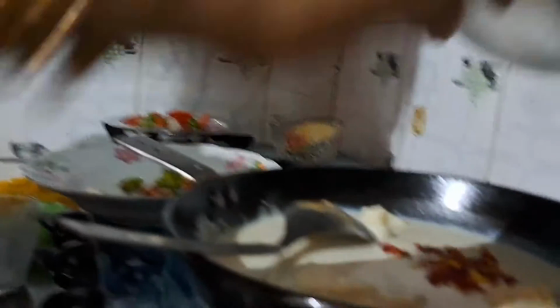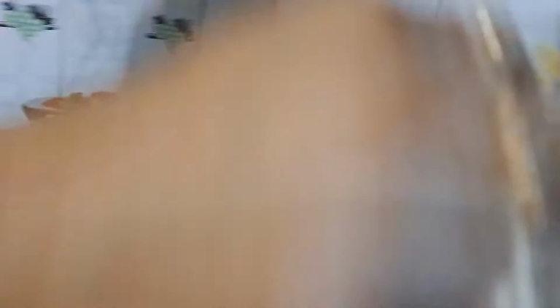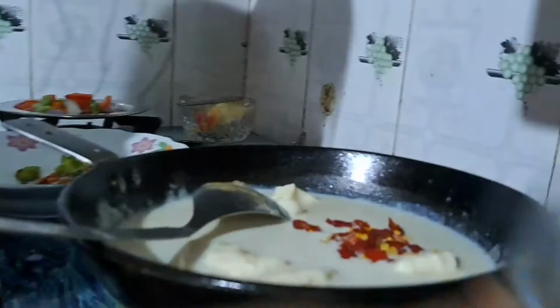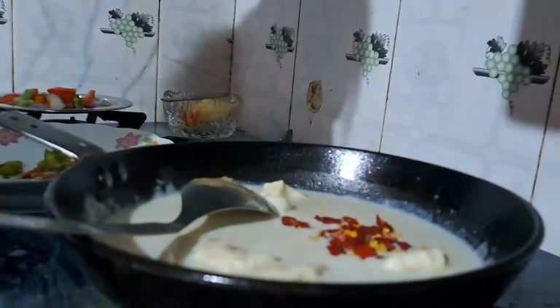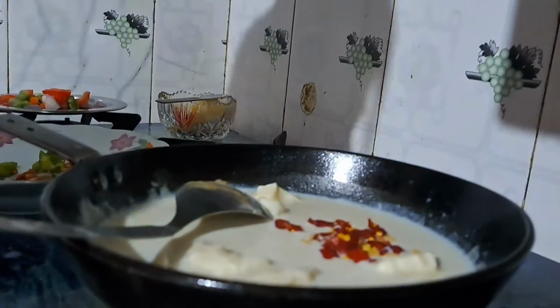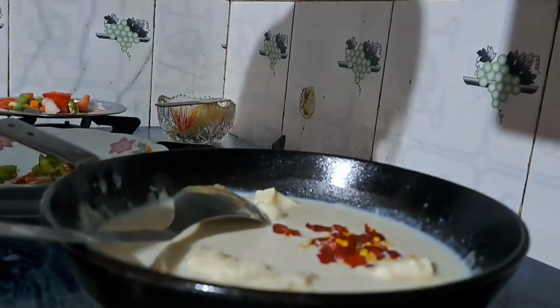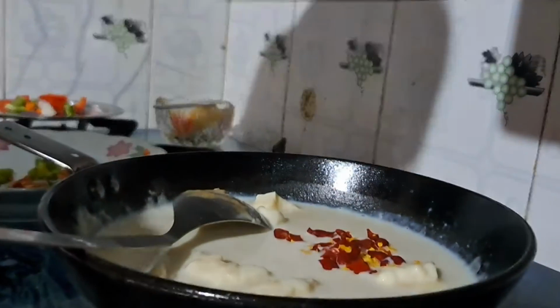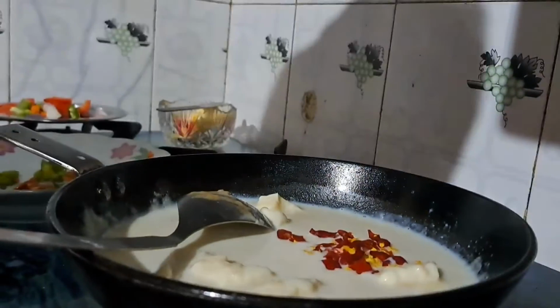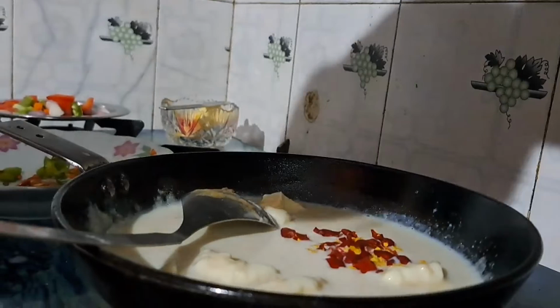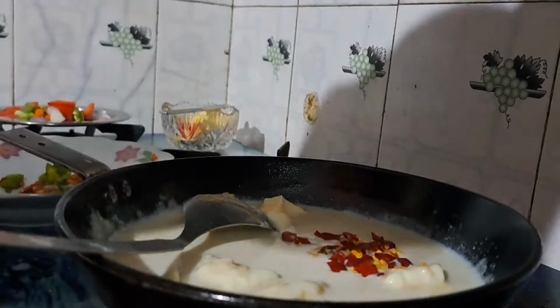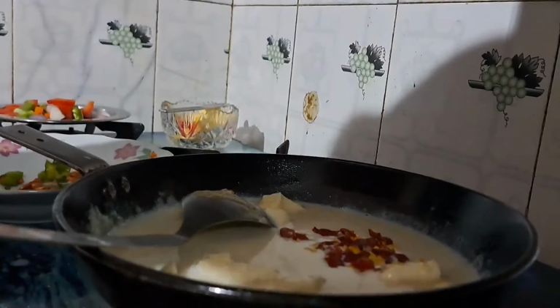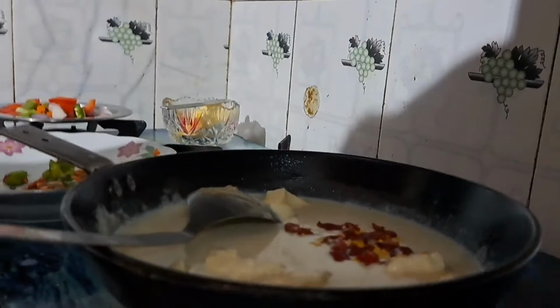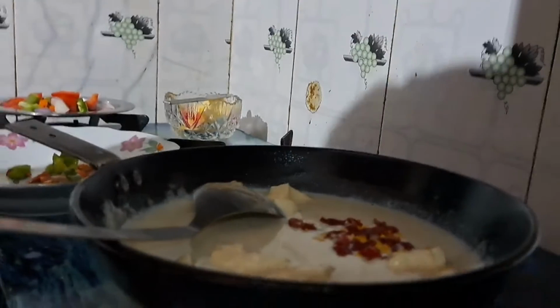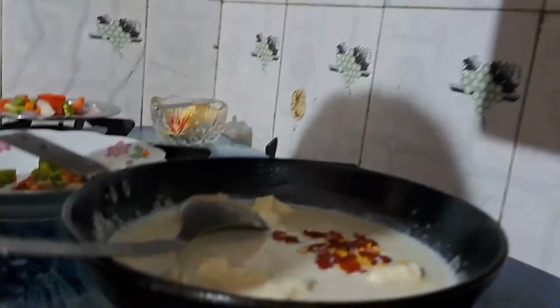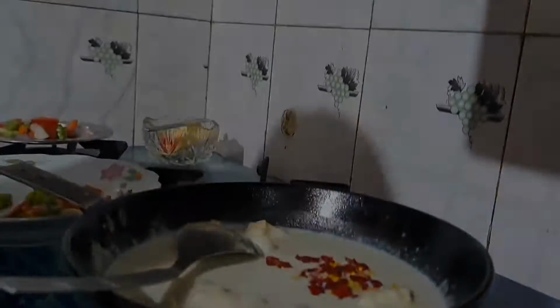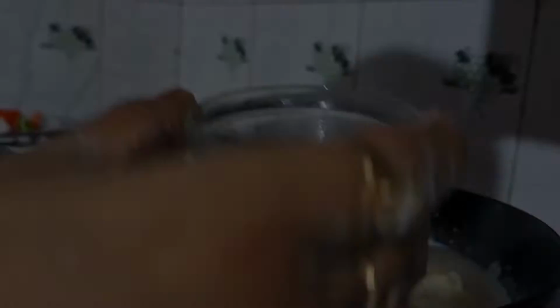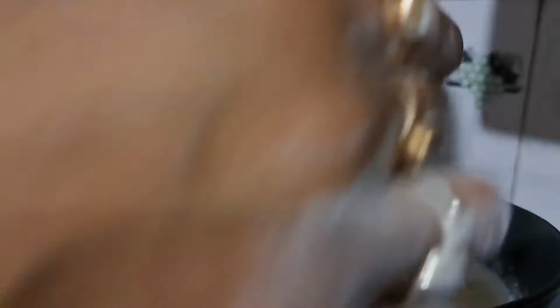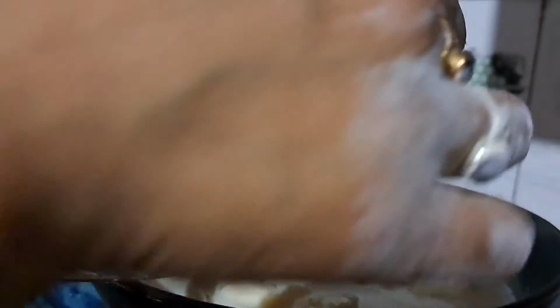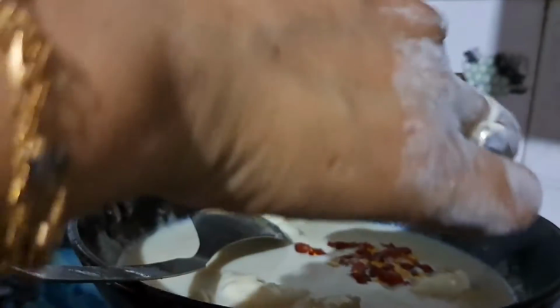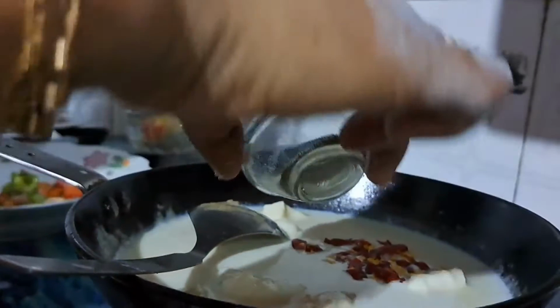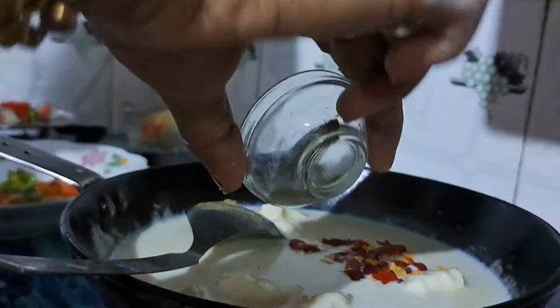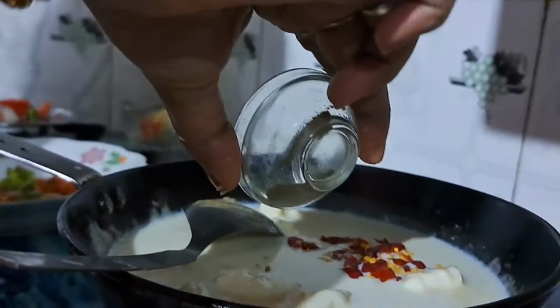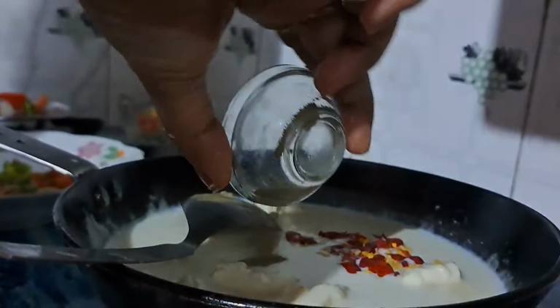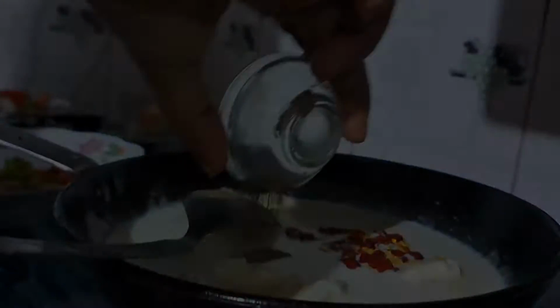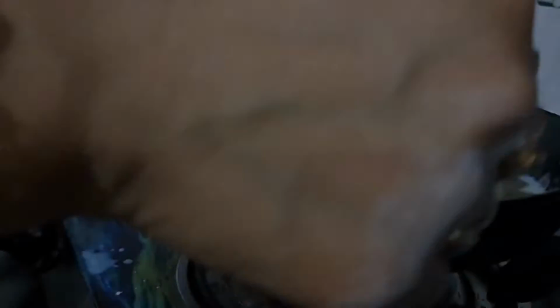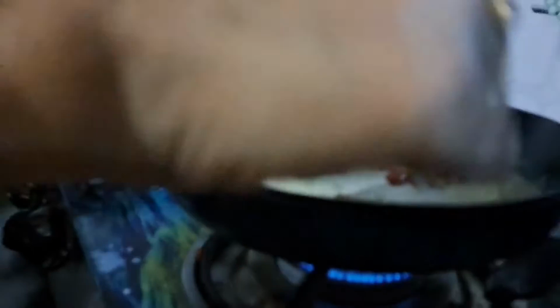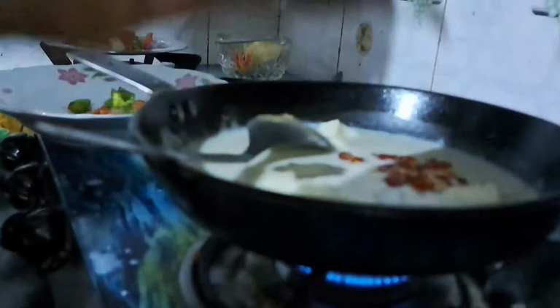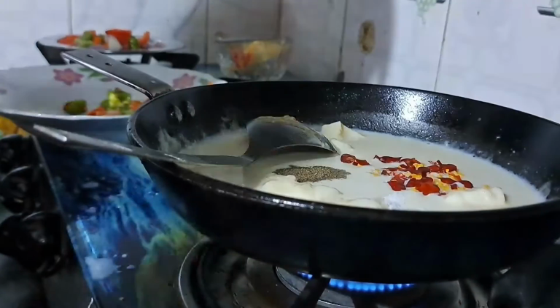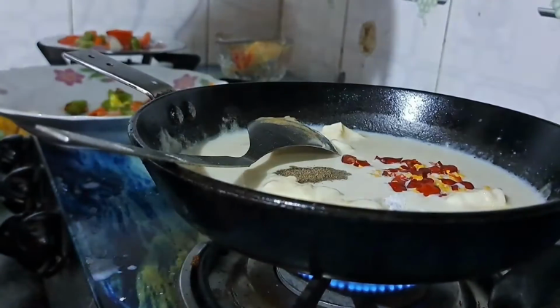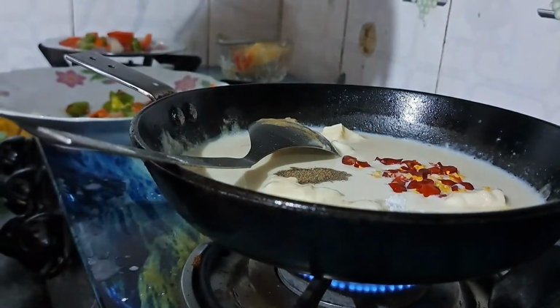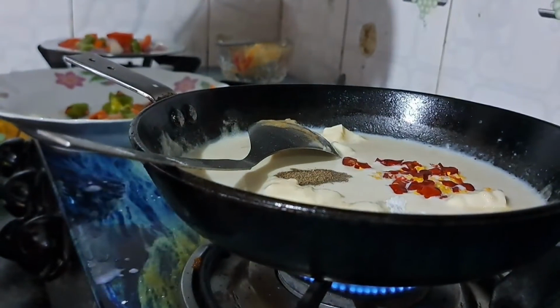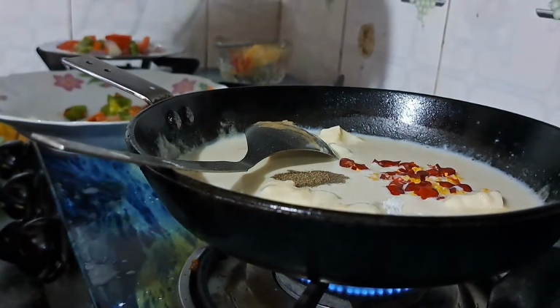I will add black pepper, bay leaves, and coriander.